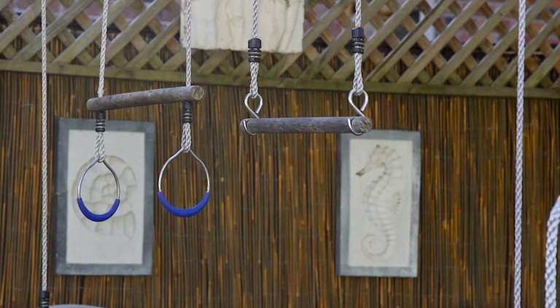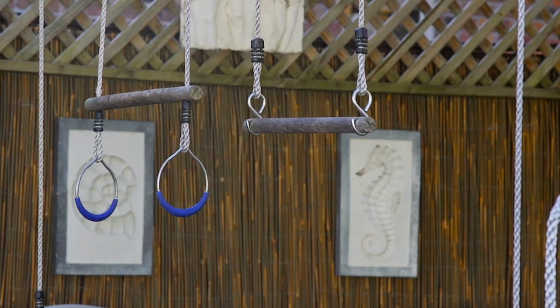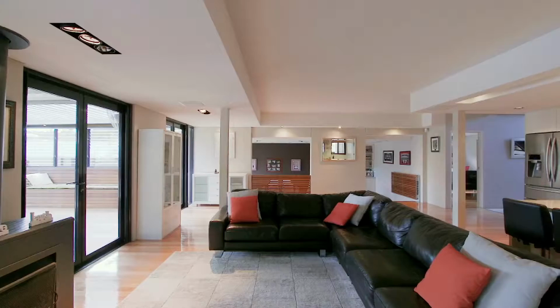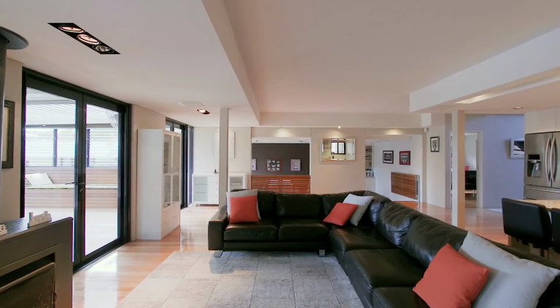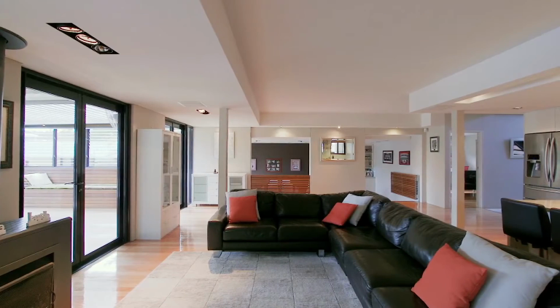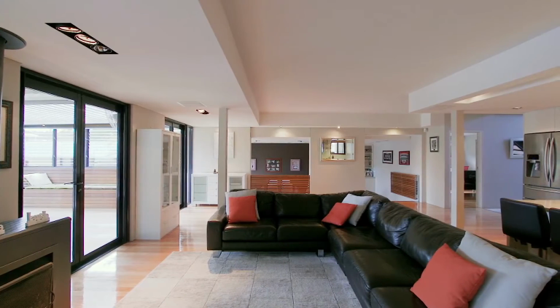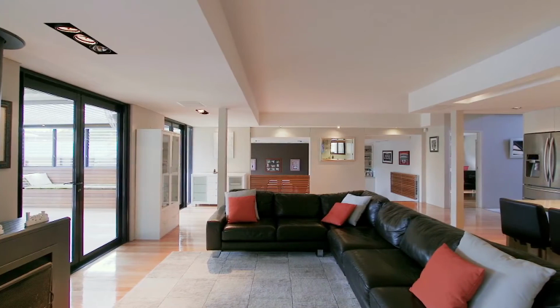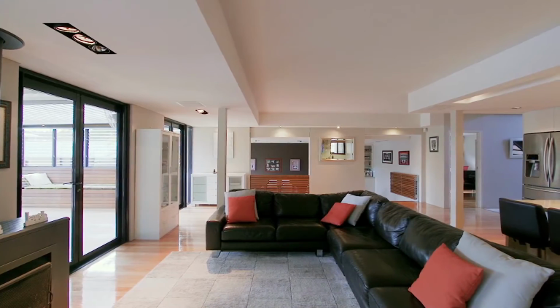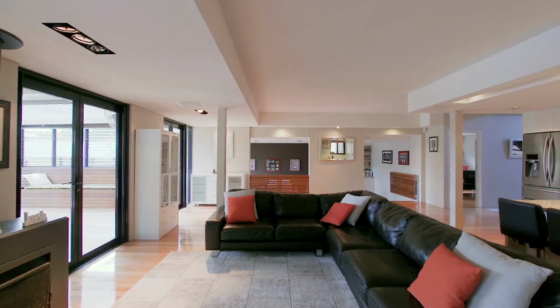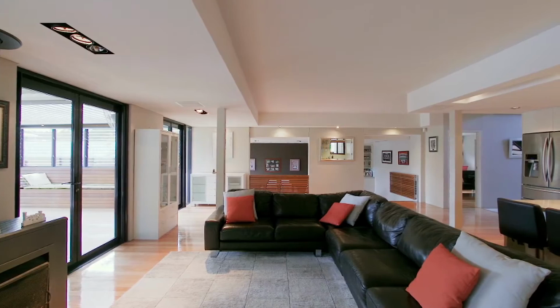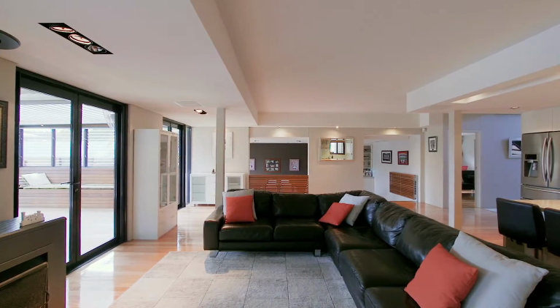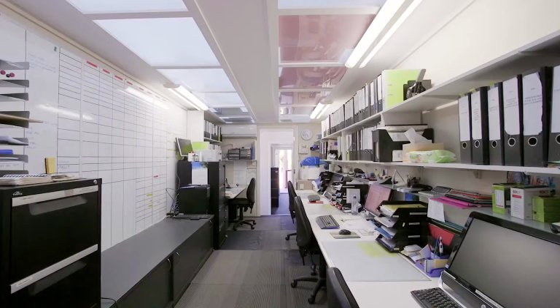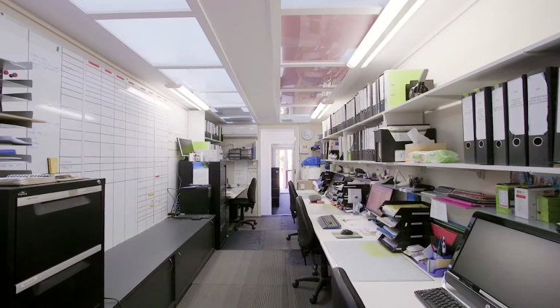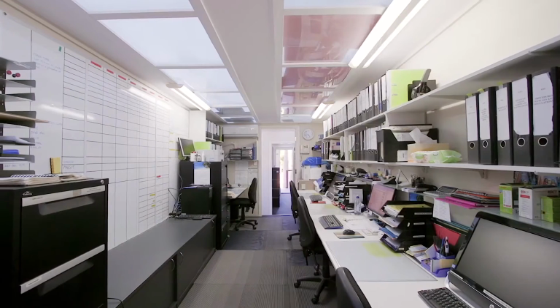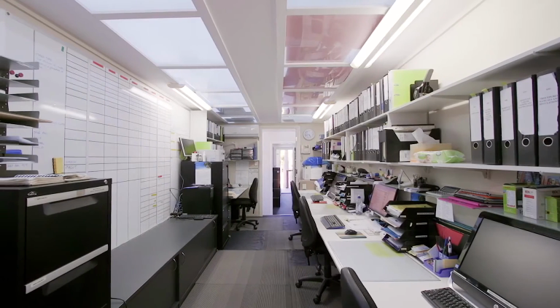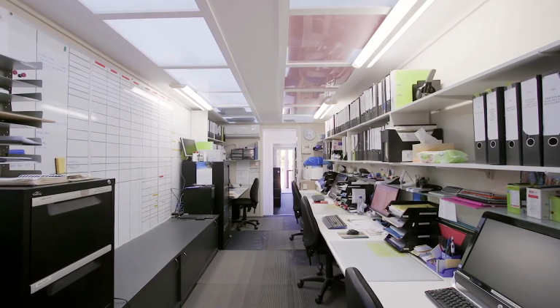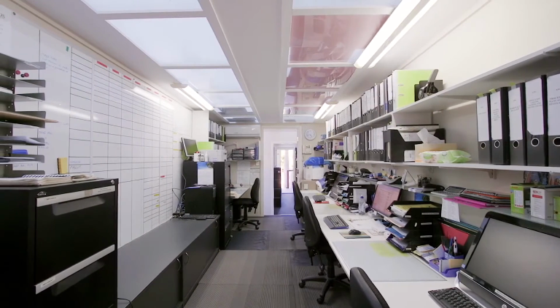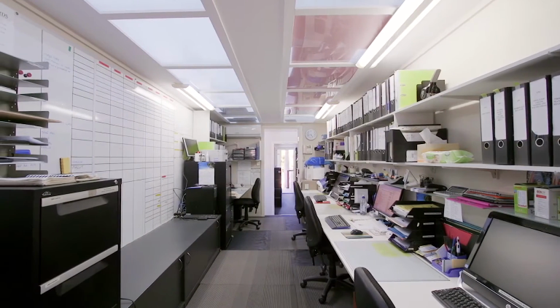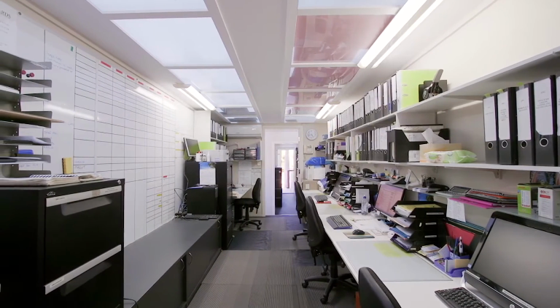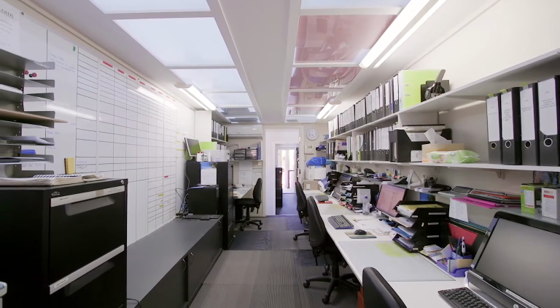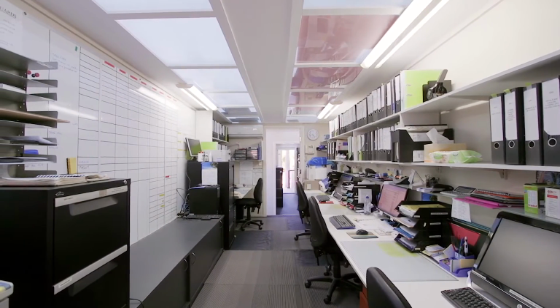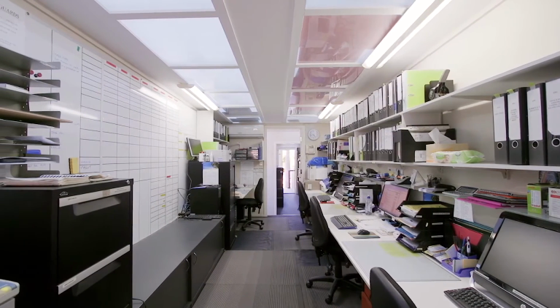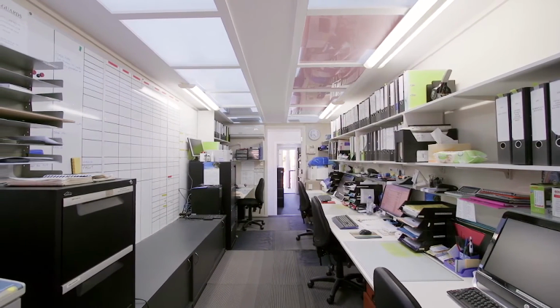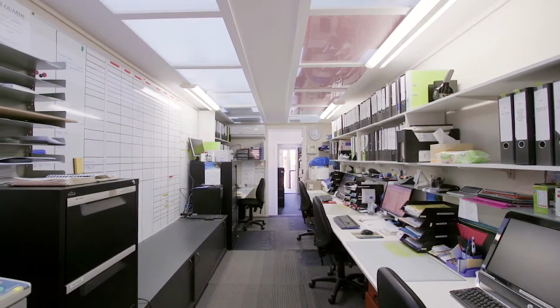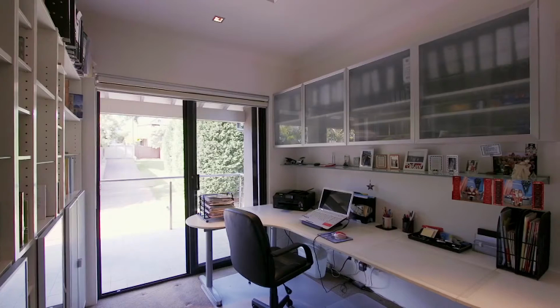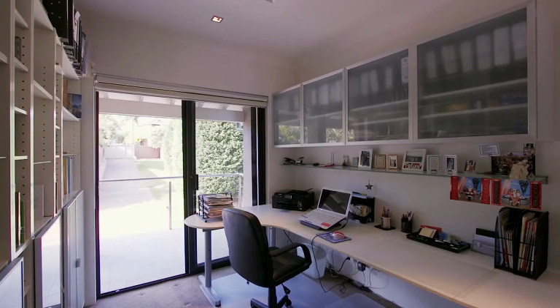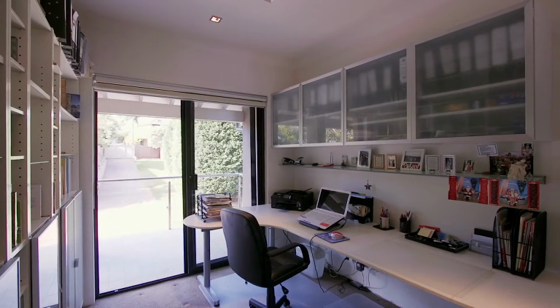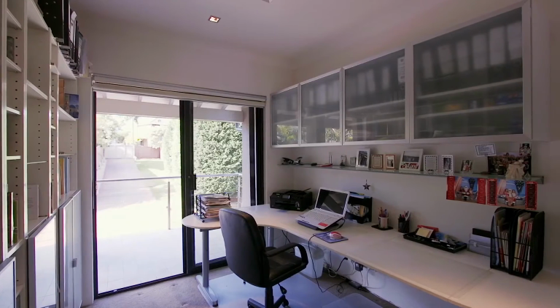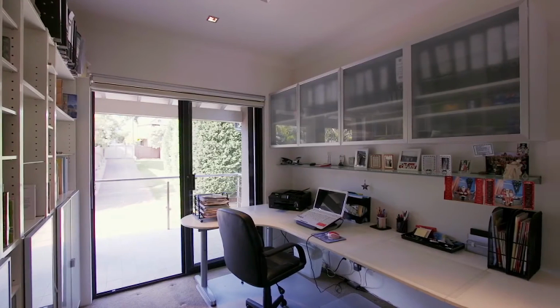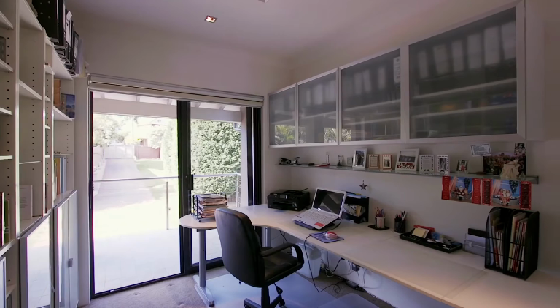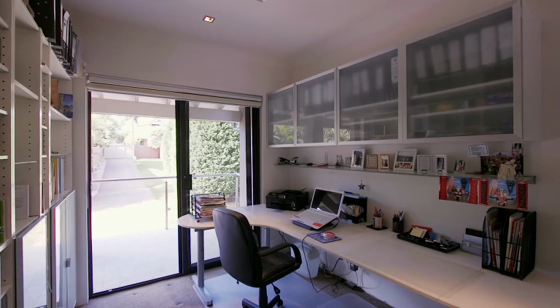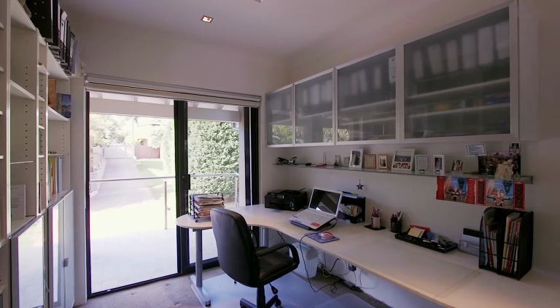One of the unique features of the property is the full home office, or it could be used as guest accommodation or a teenager's retreat.